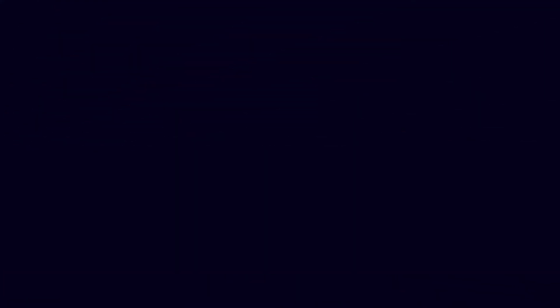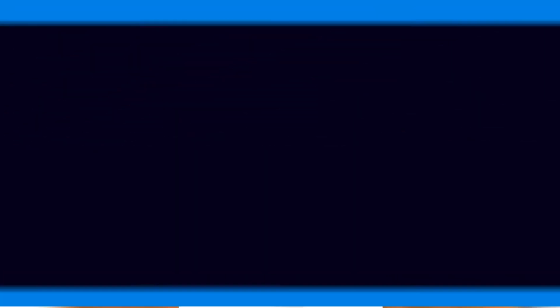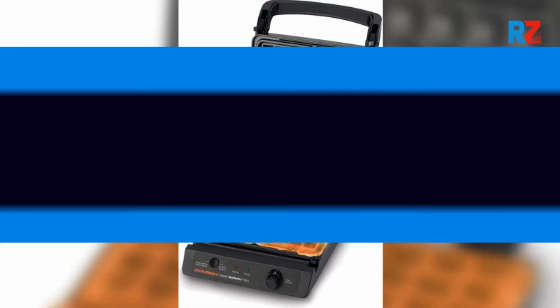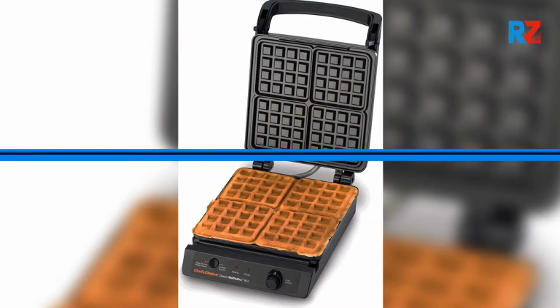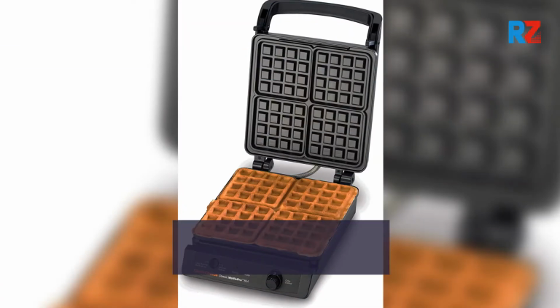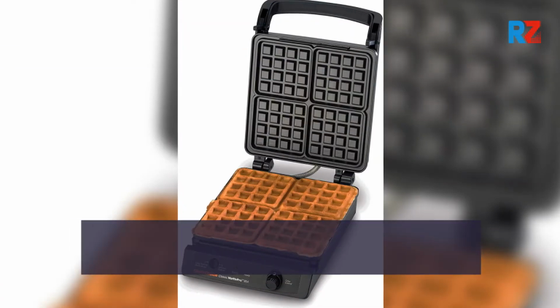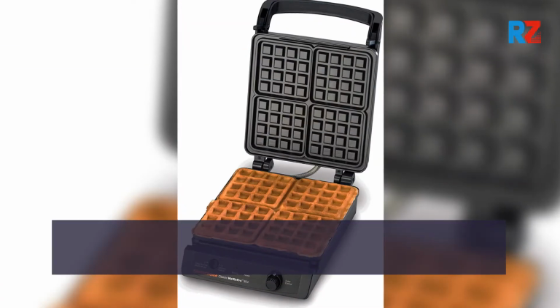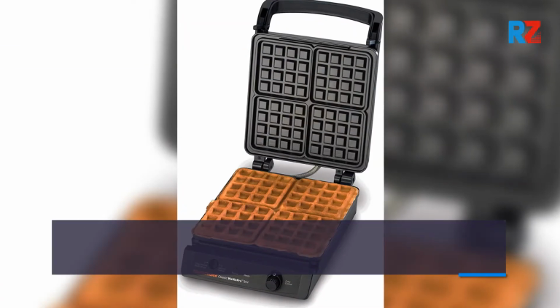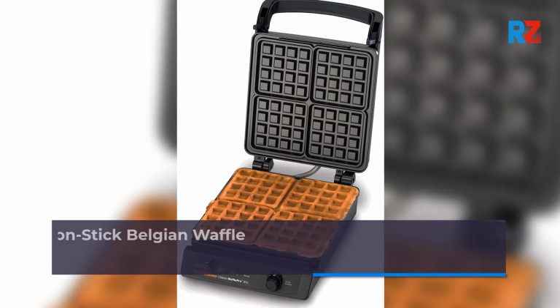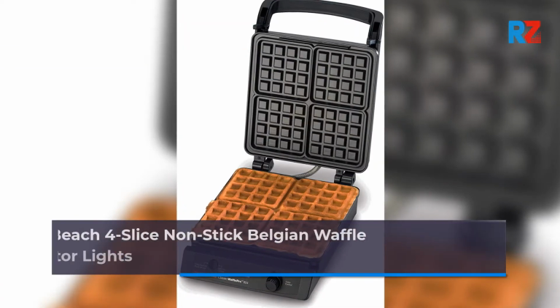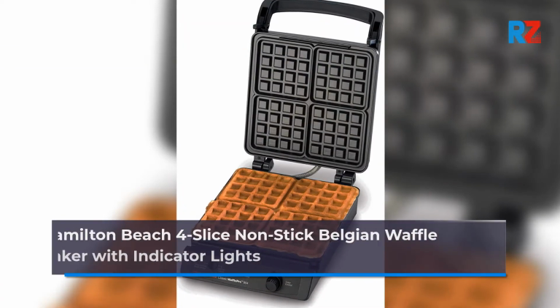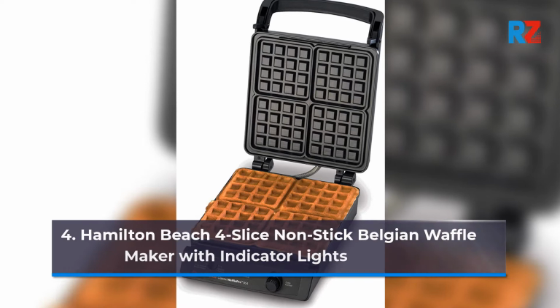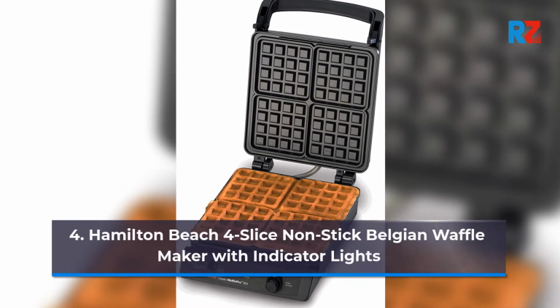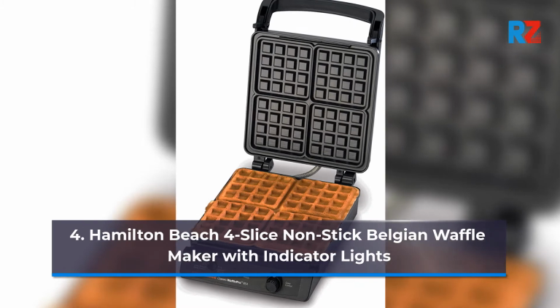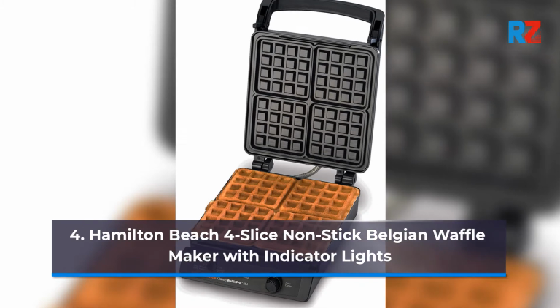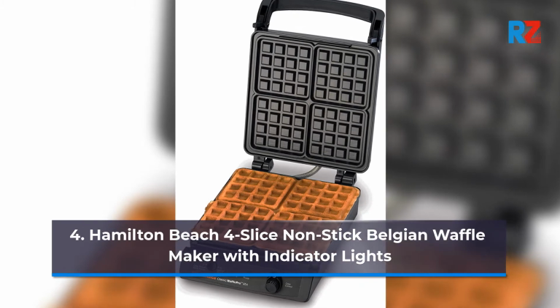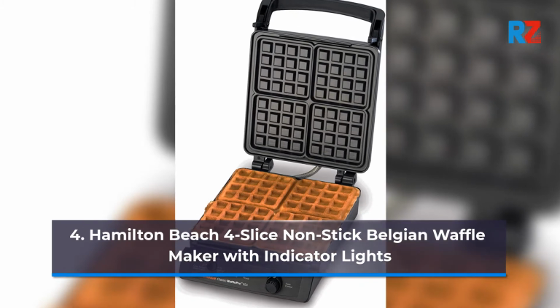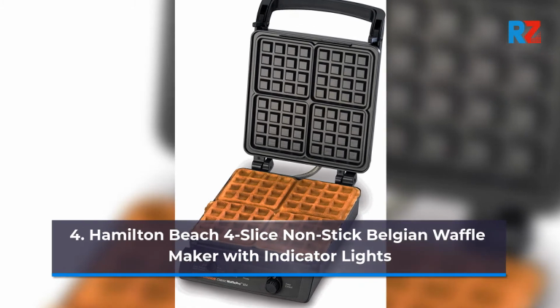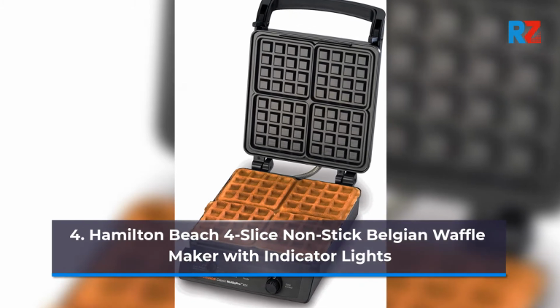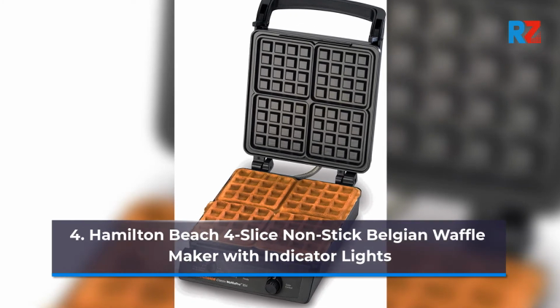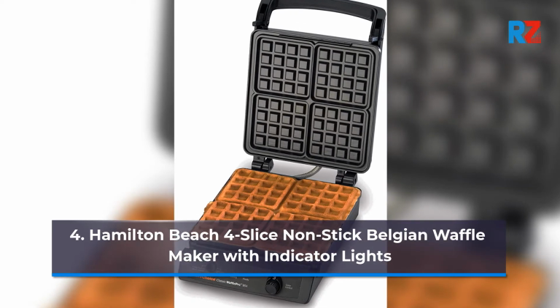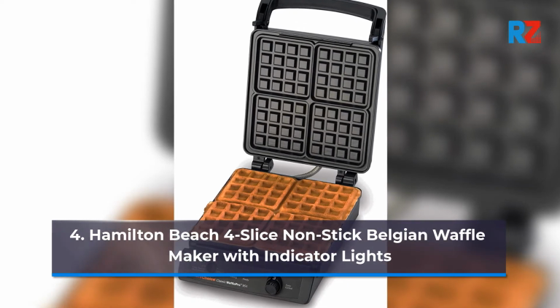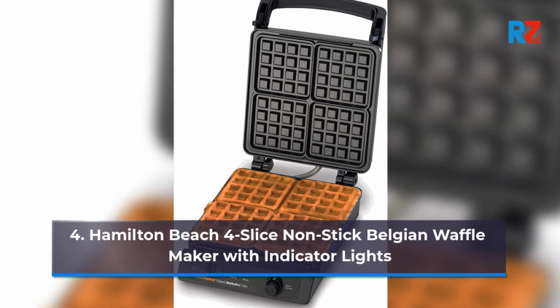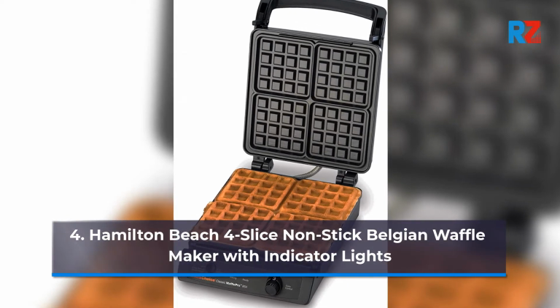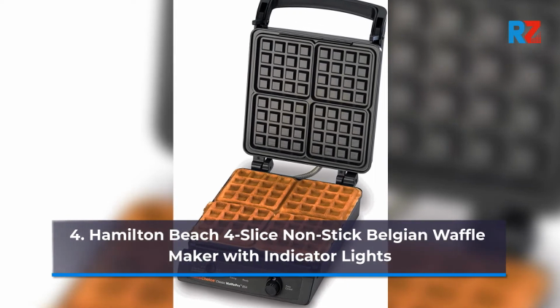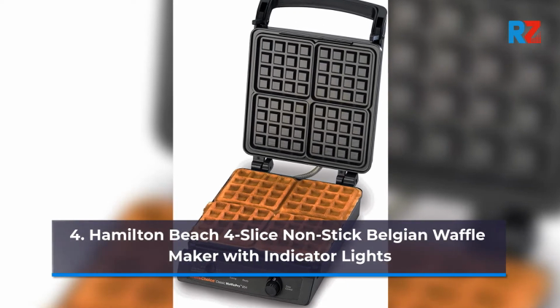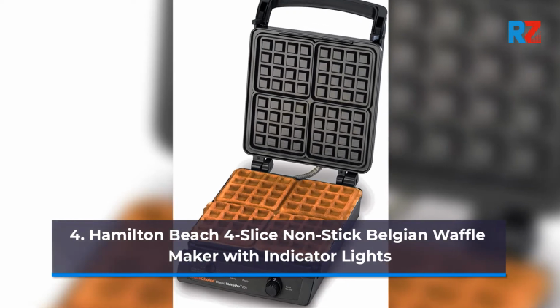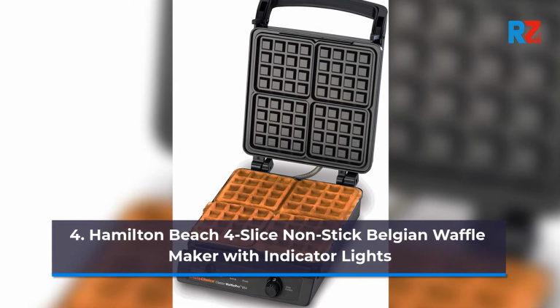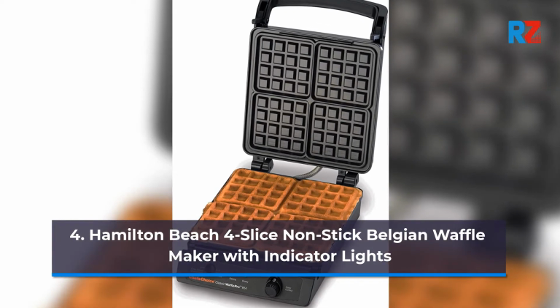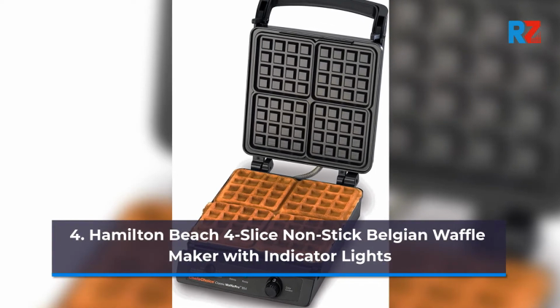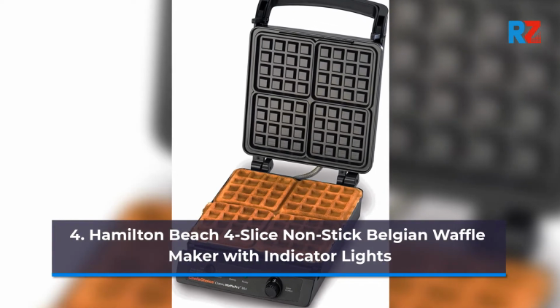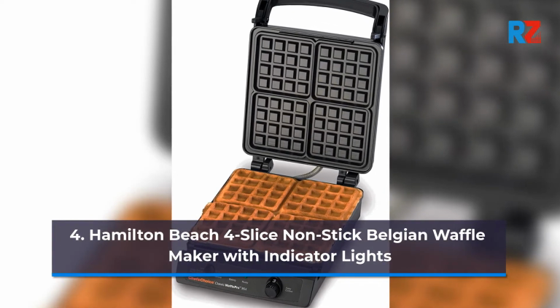4. Hamilton Beach 4-Slice Non-Stick Belgian Waffle Maker with Indicator Lights.